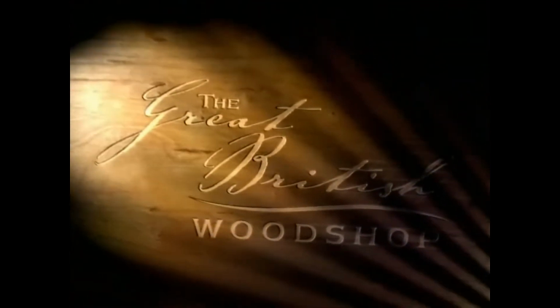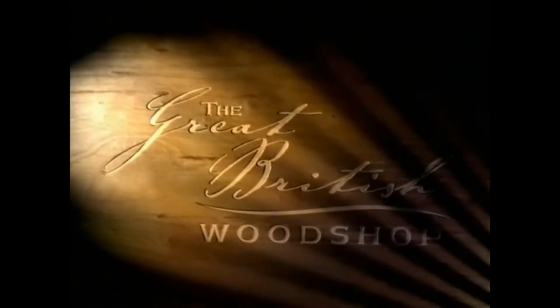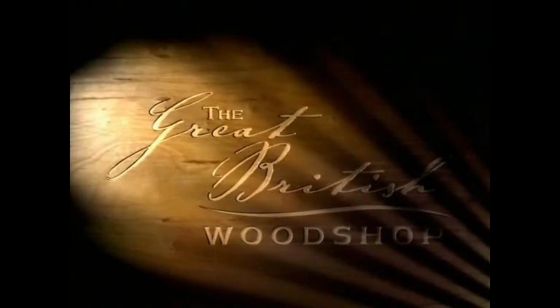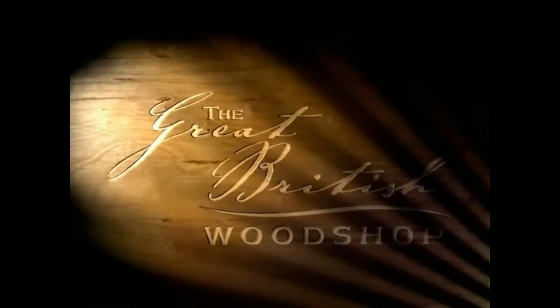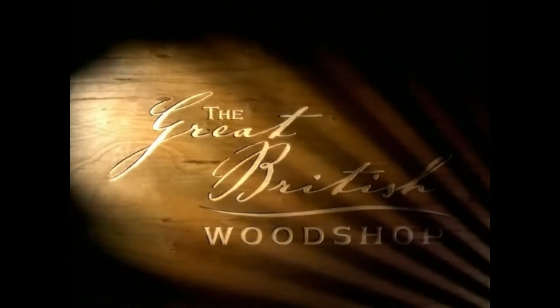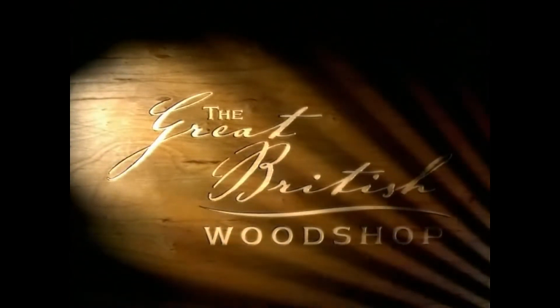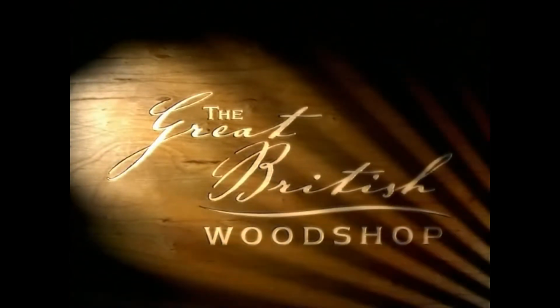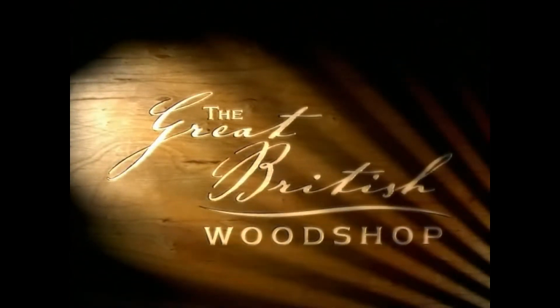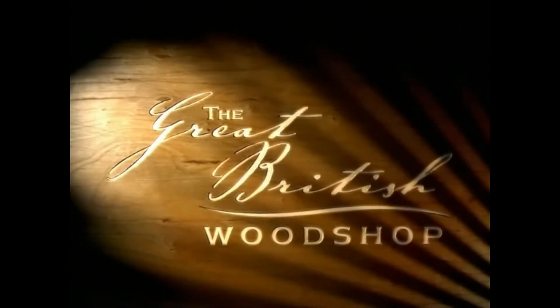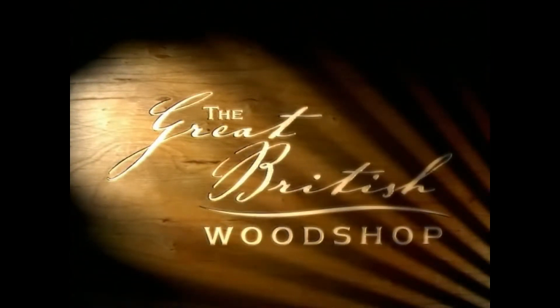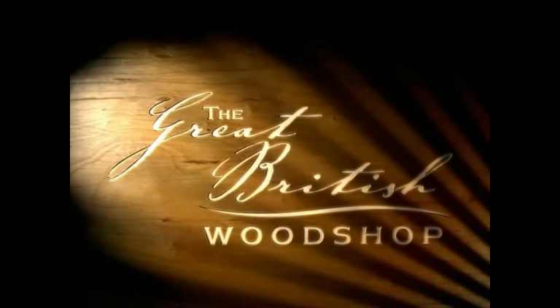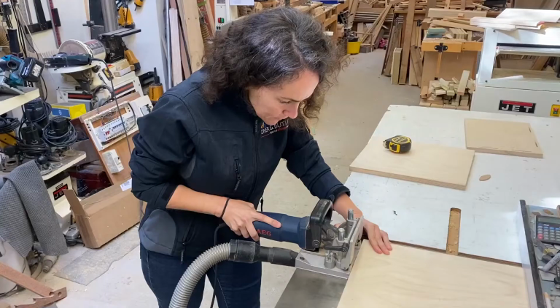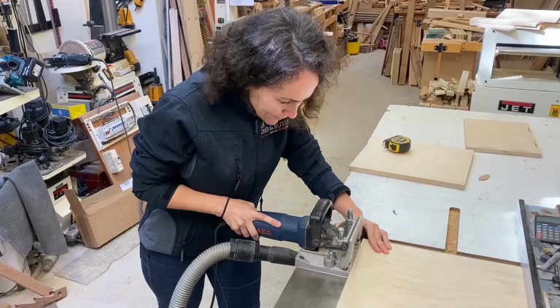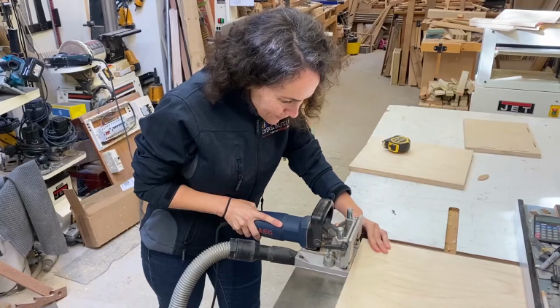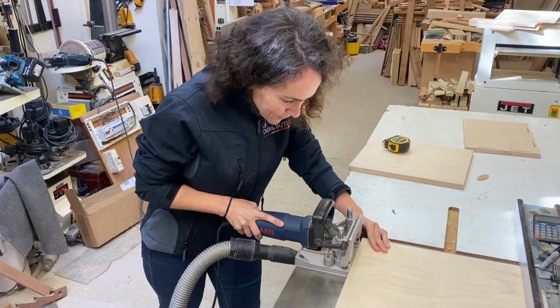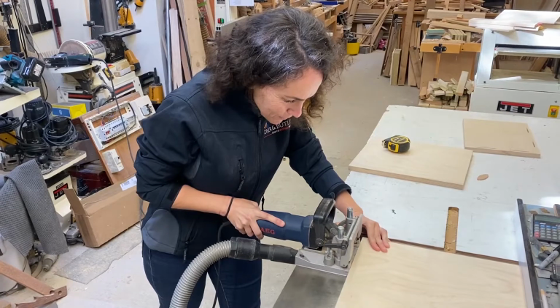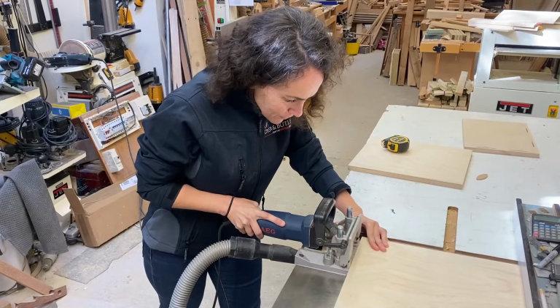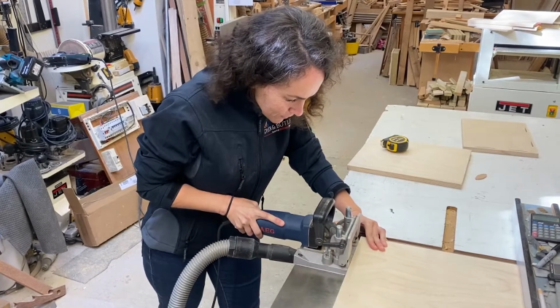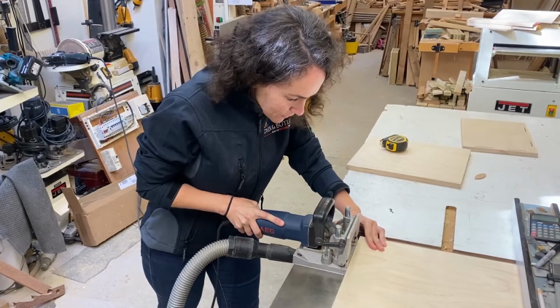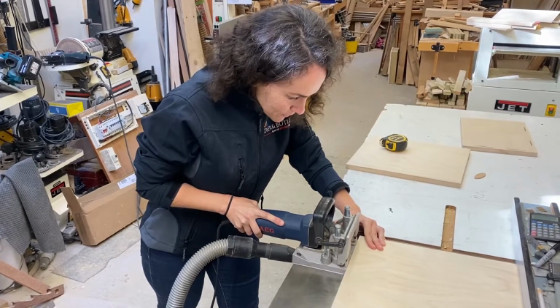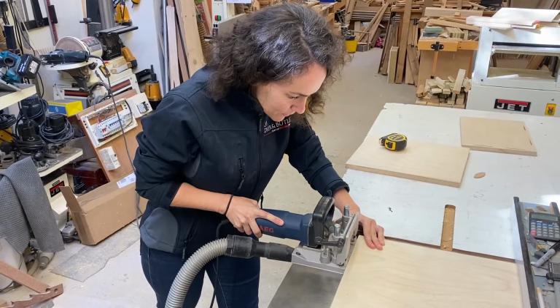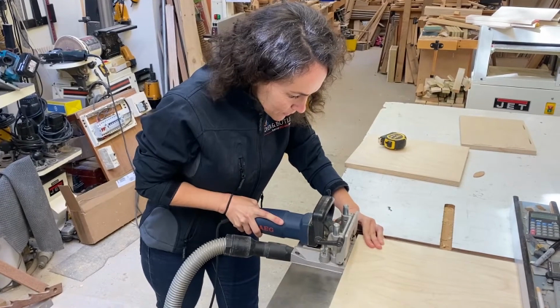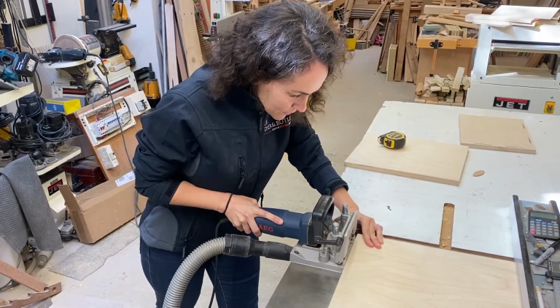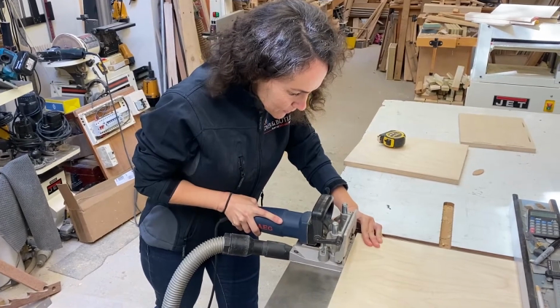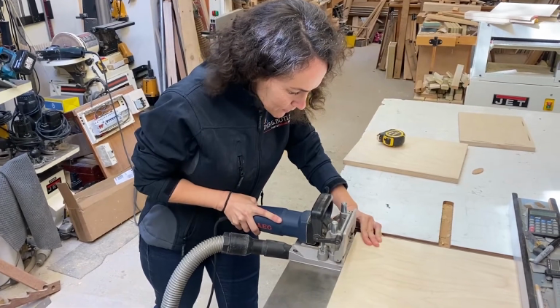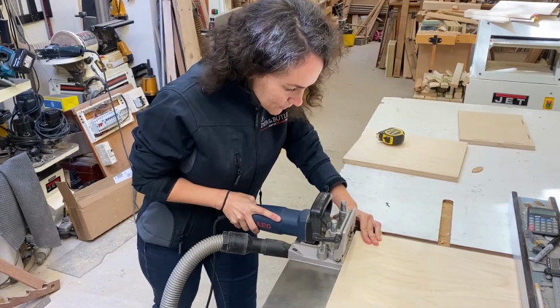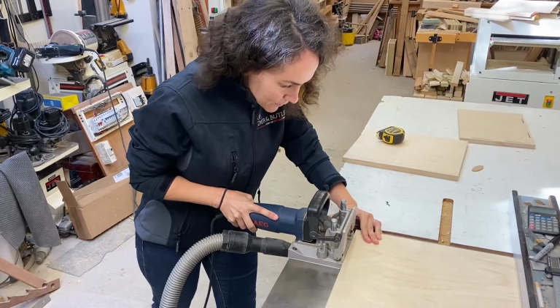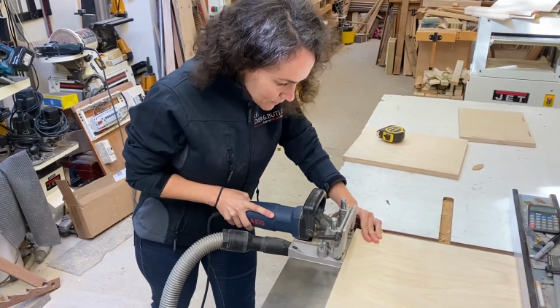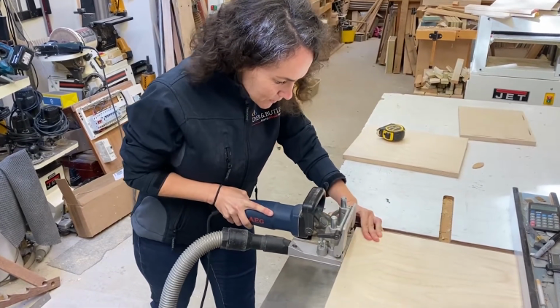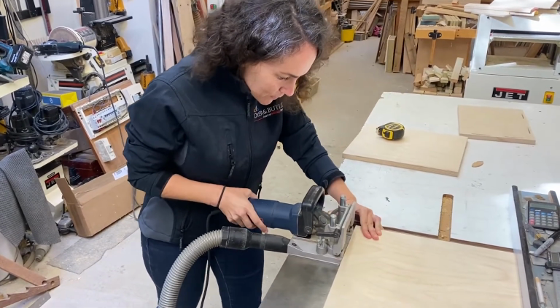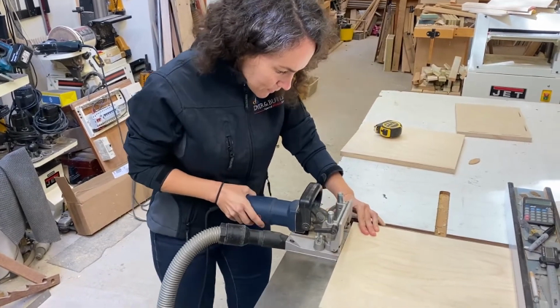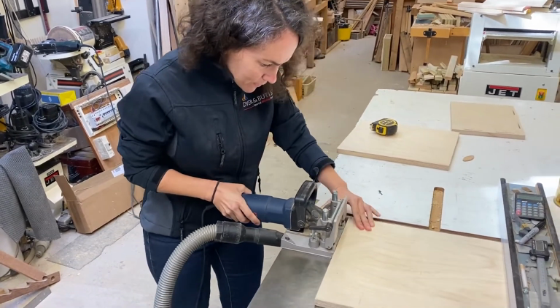Hello and welcome to another quick video from the Great British Woodshop. Today's project is an upholstered footstool.